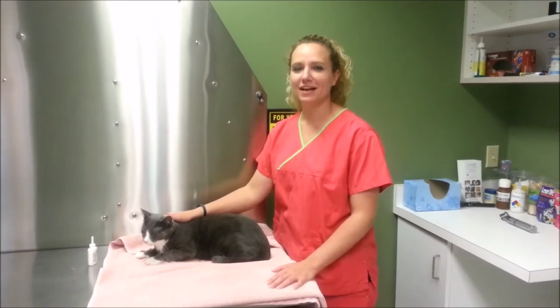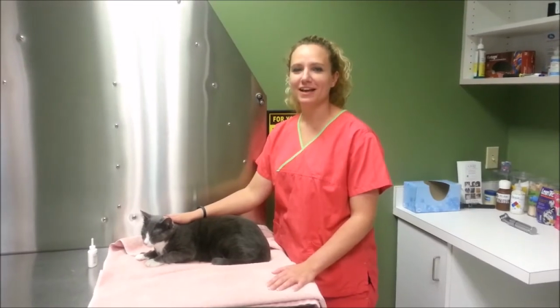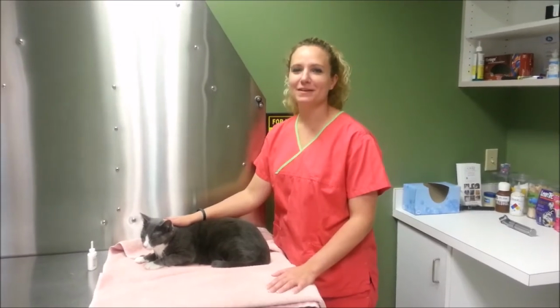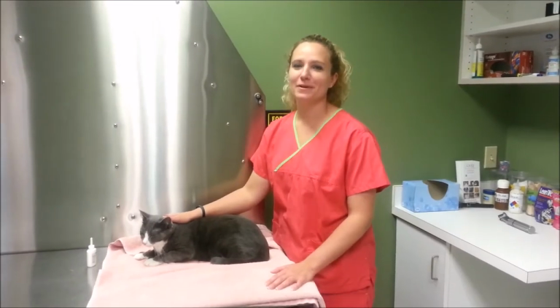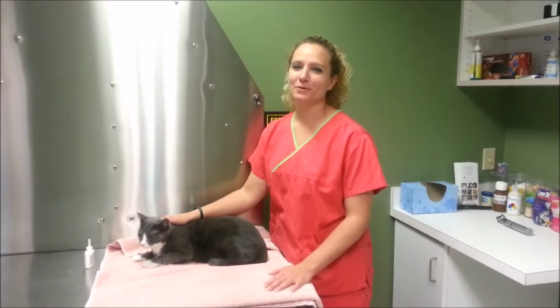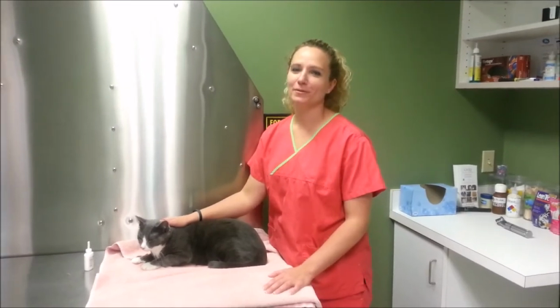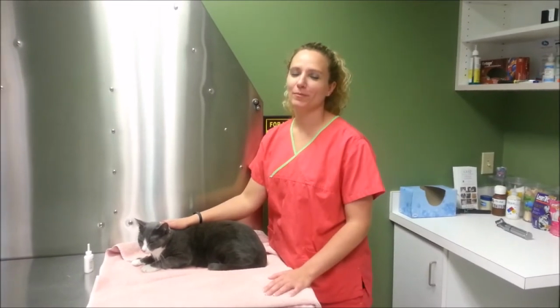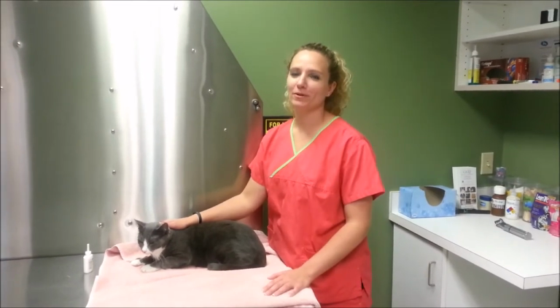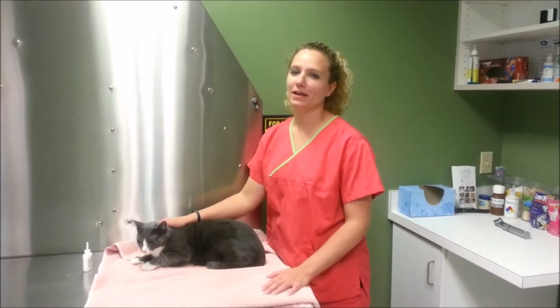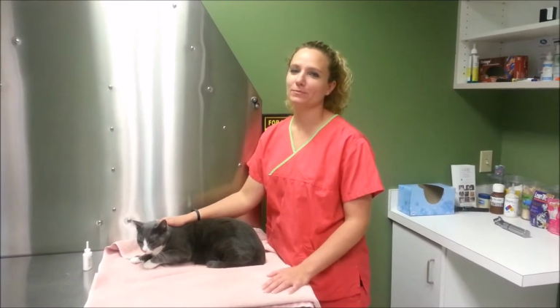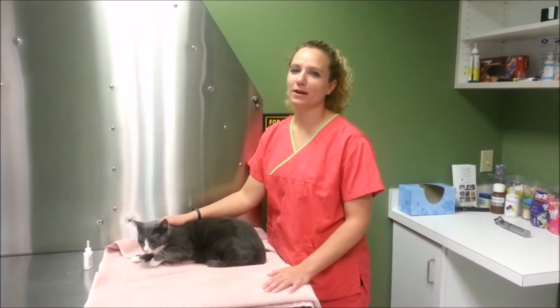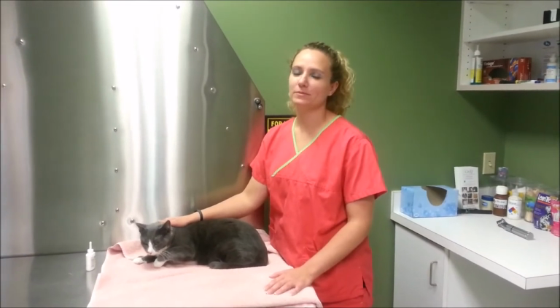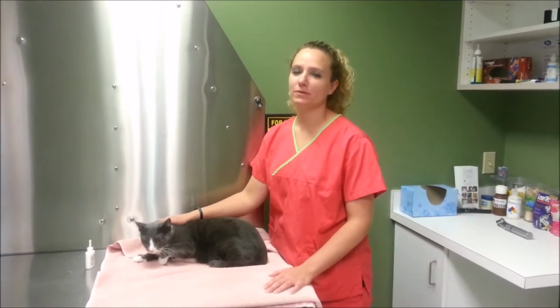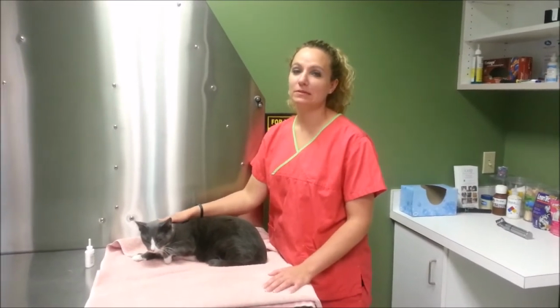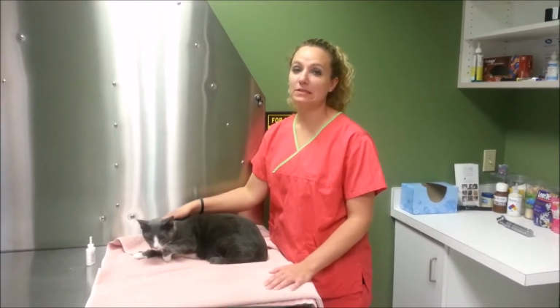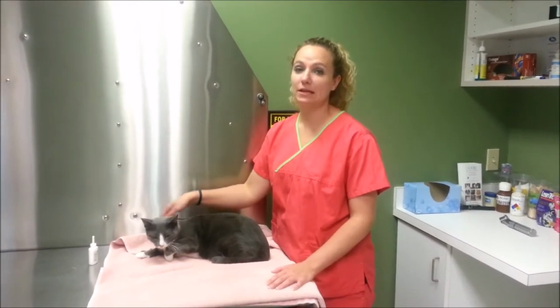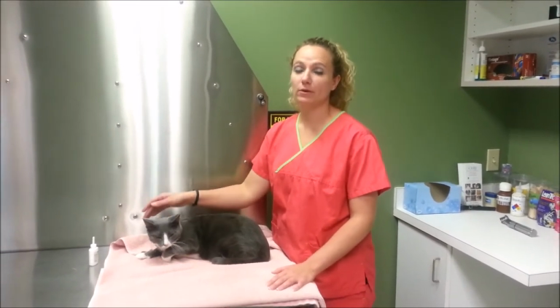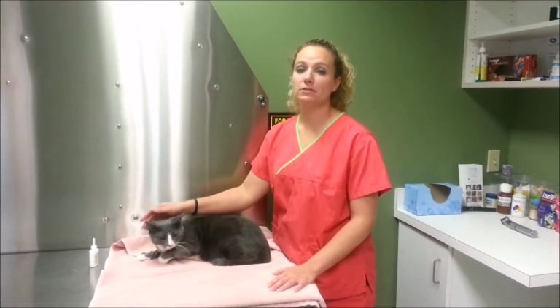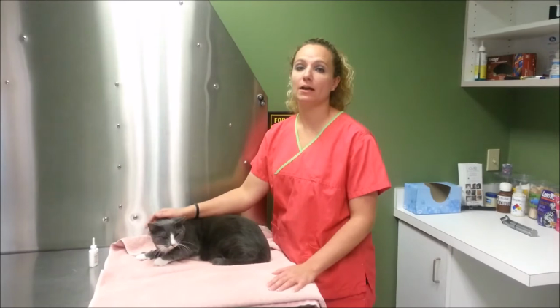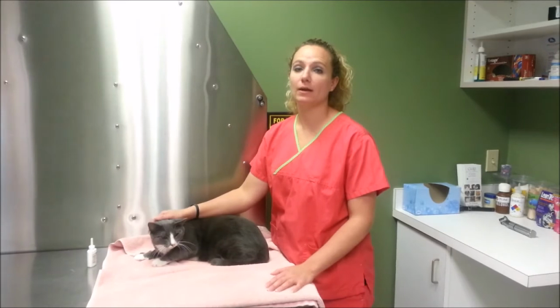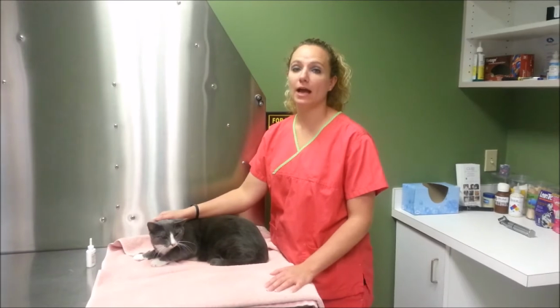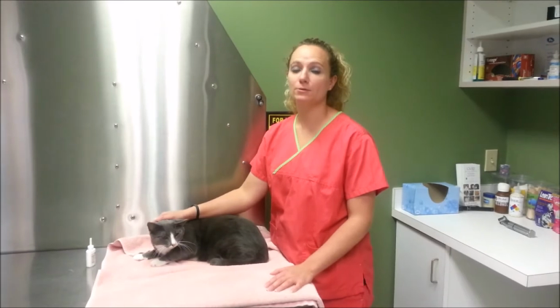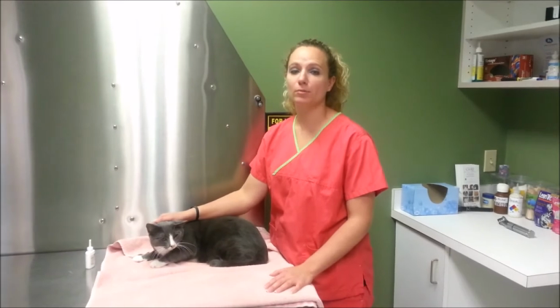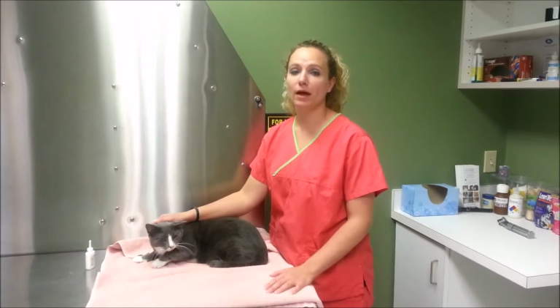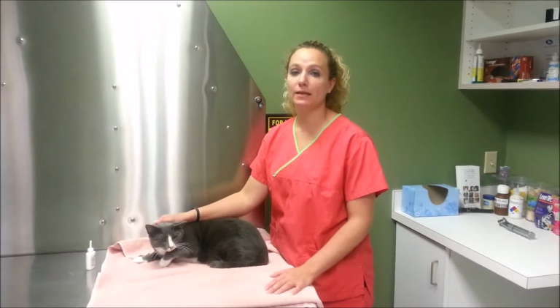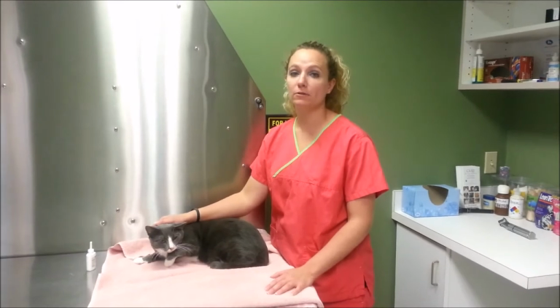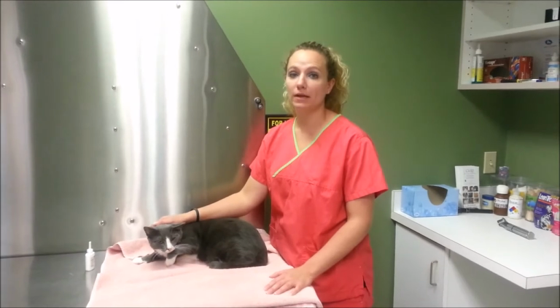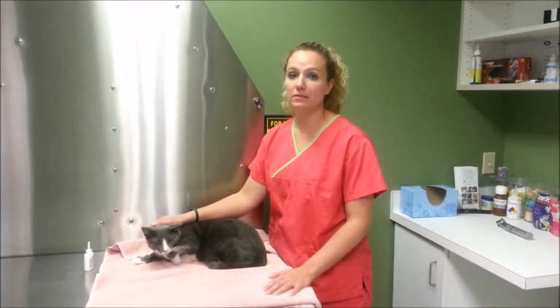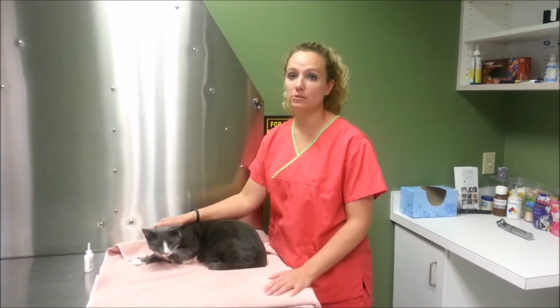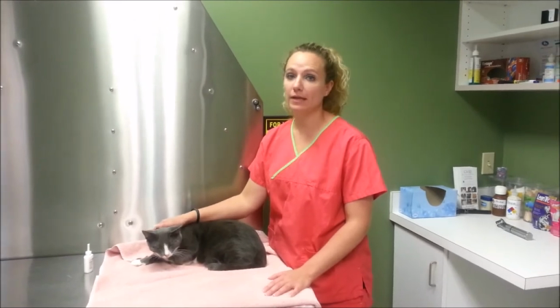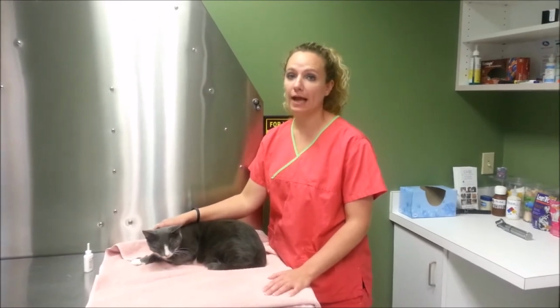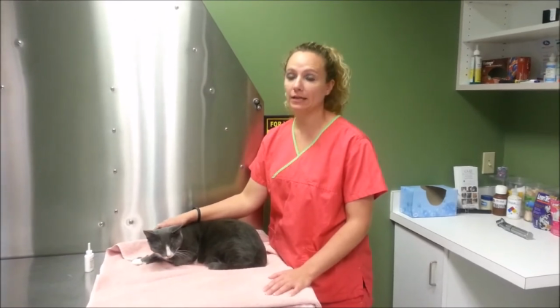Hi! I'm here at North Memorial Animal Hospital and today we're going to talk about how to apply ear medicine to a cat.